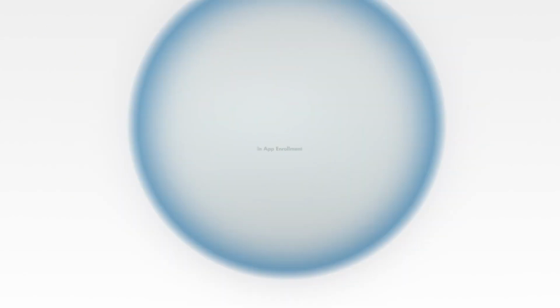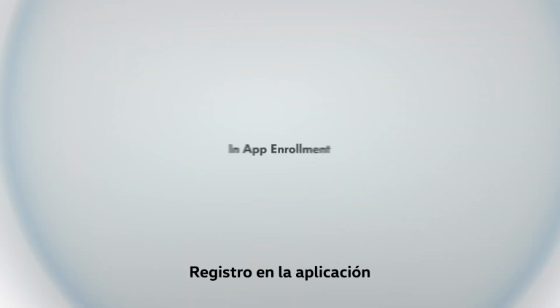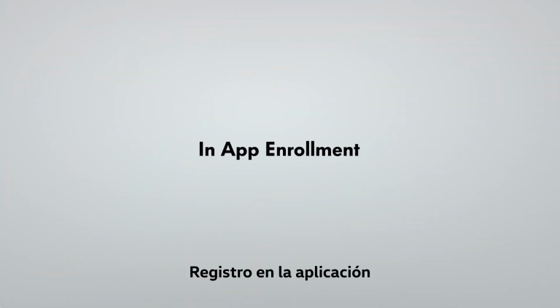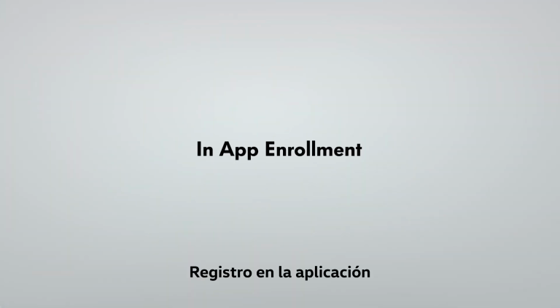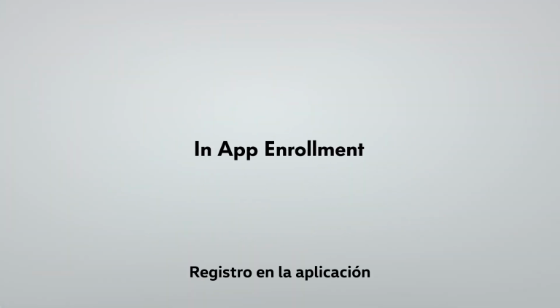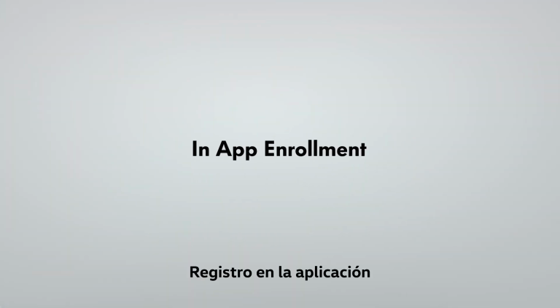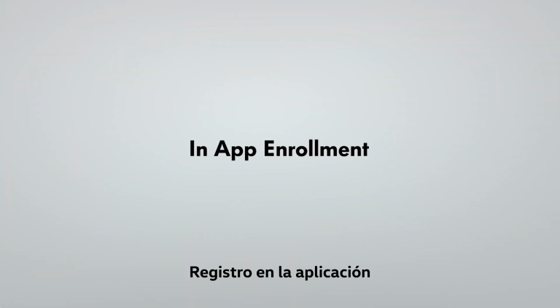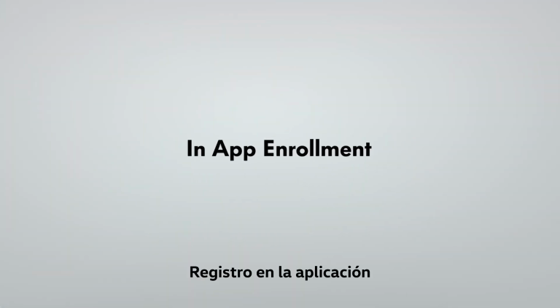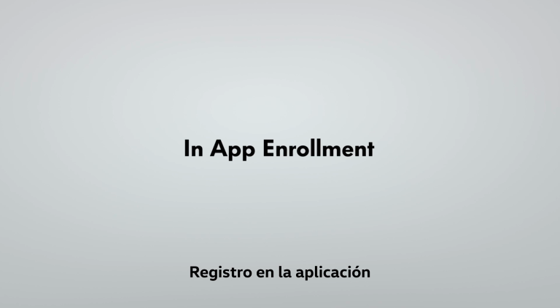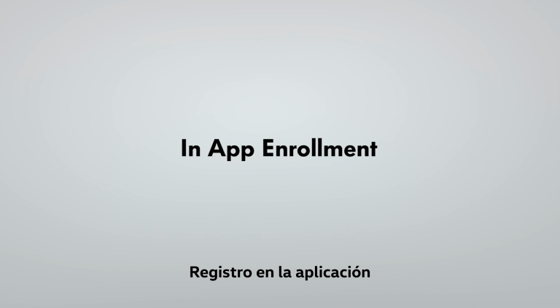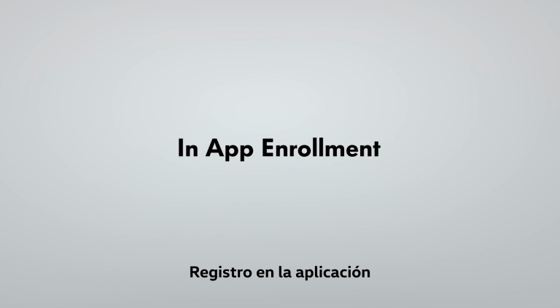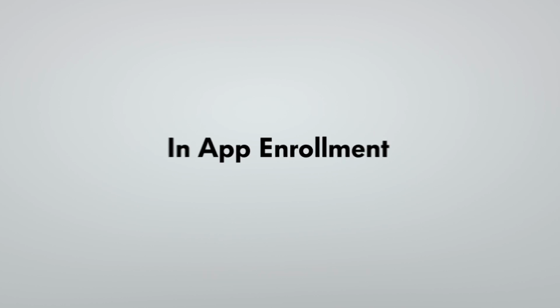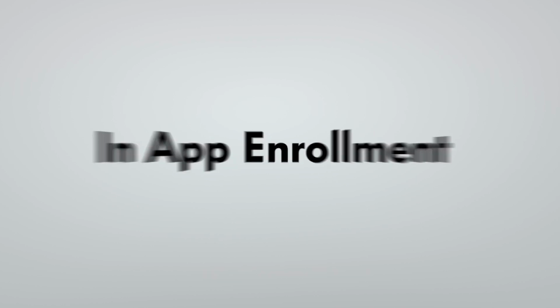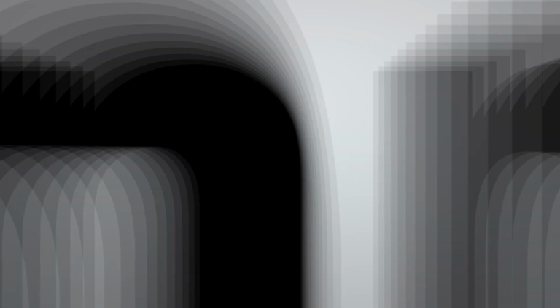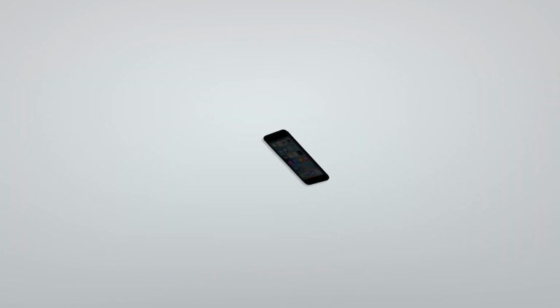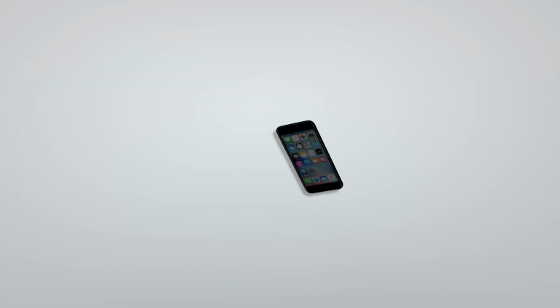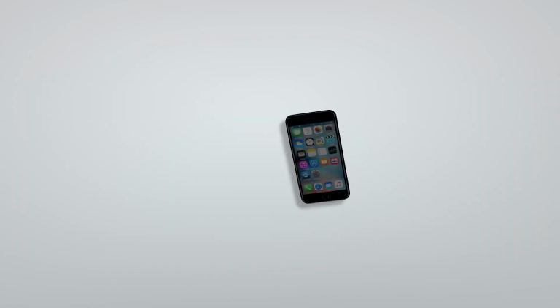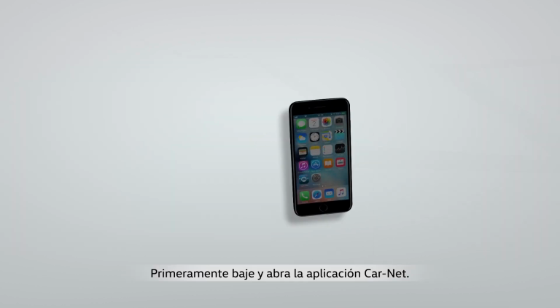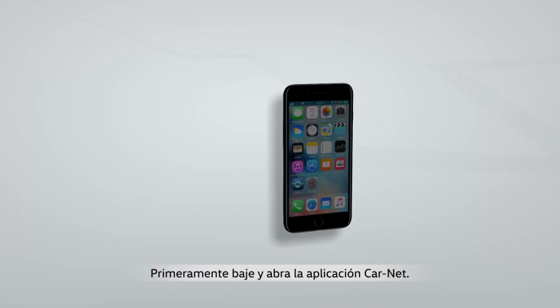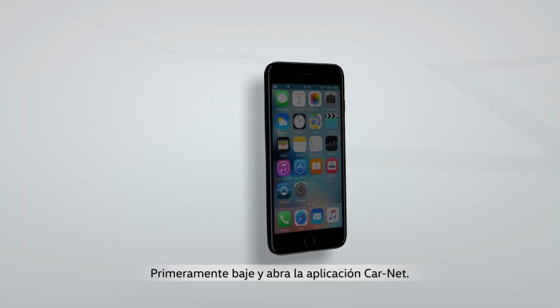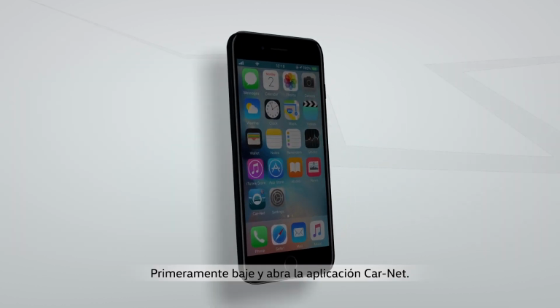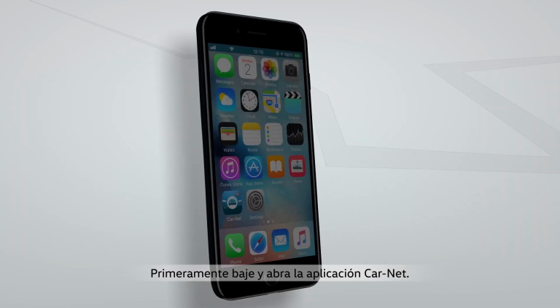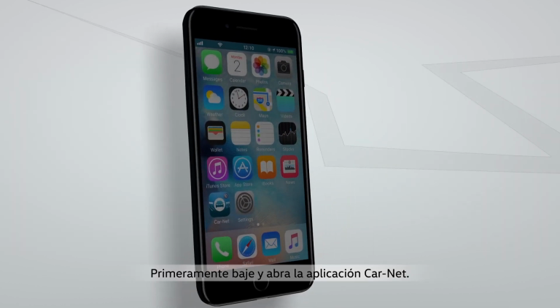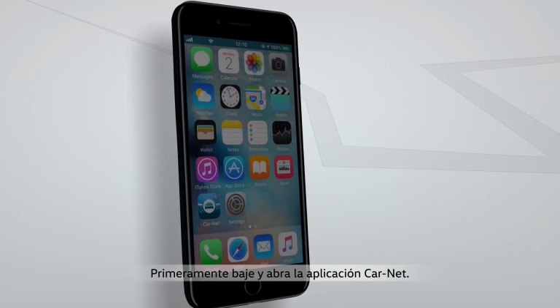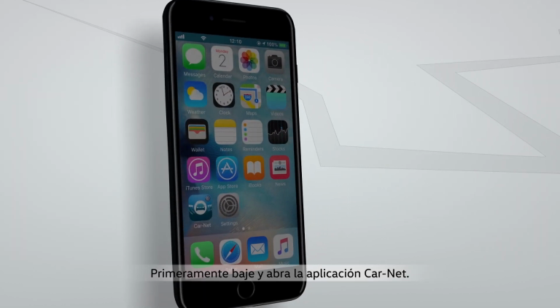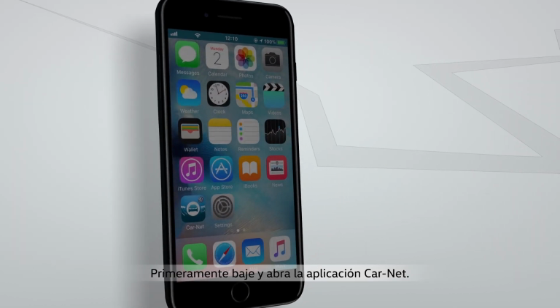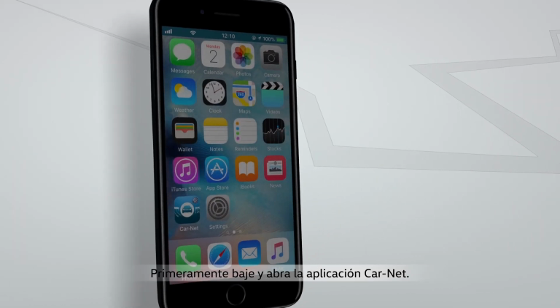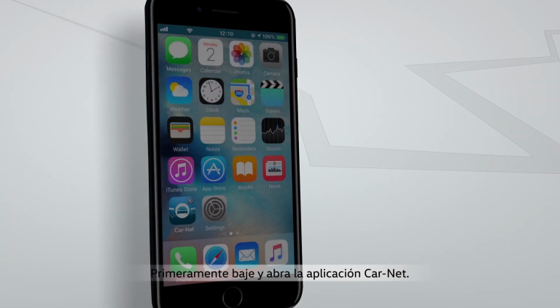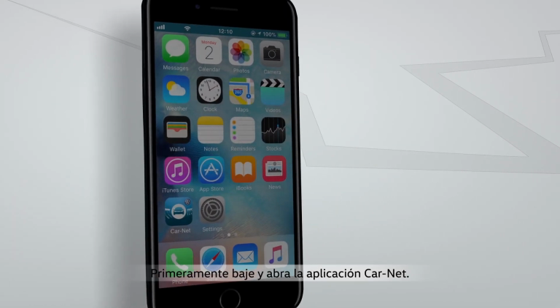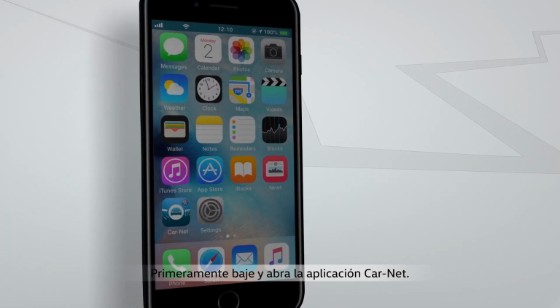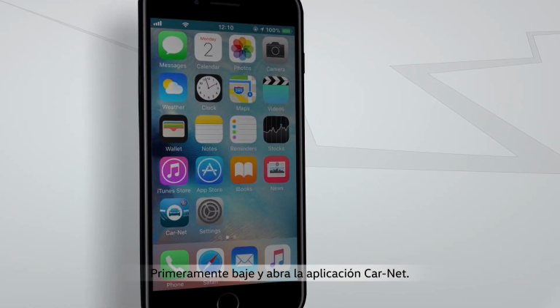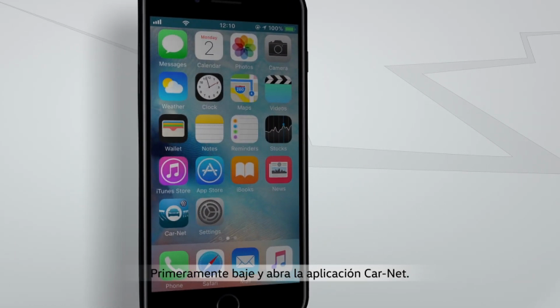In-App Enrollment. First, download and open the Carnet app.